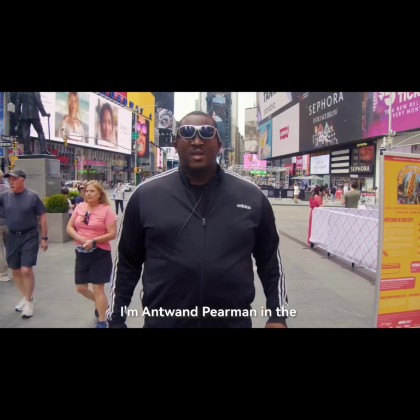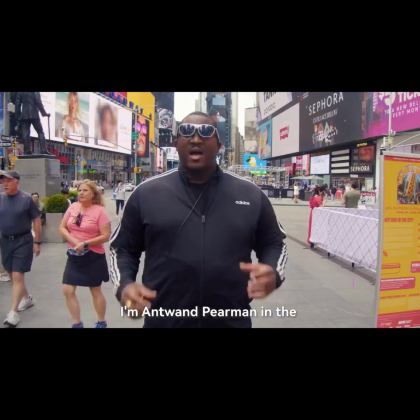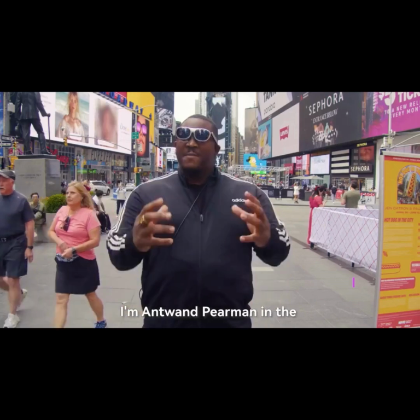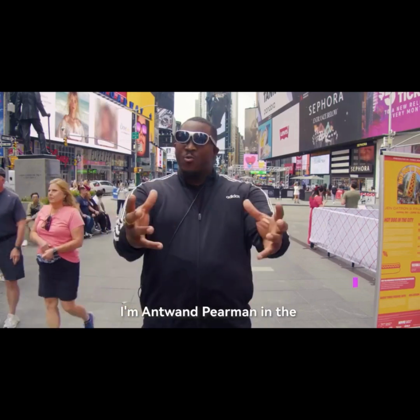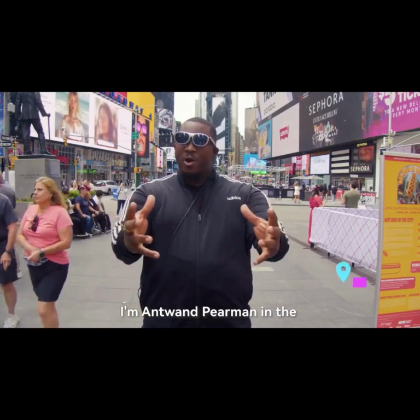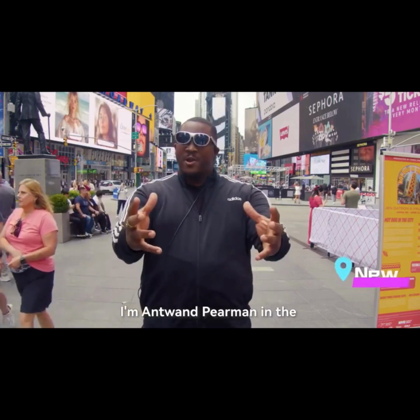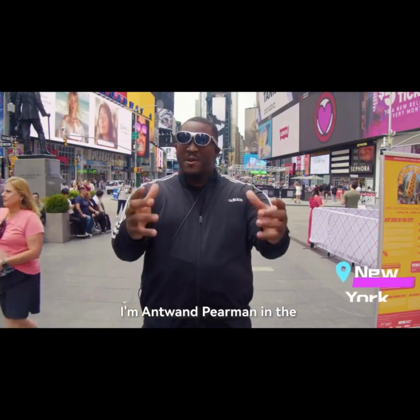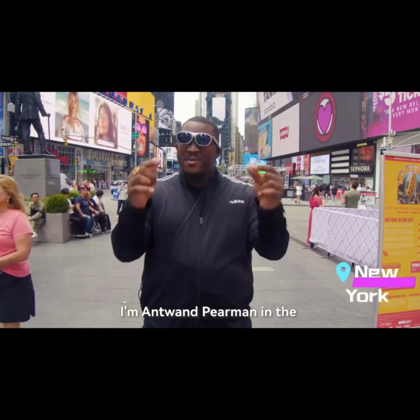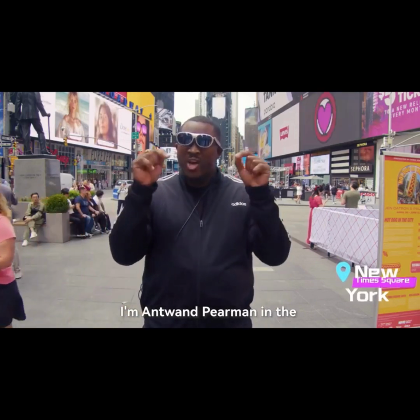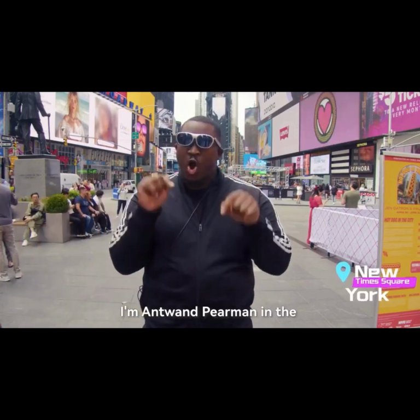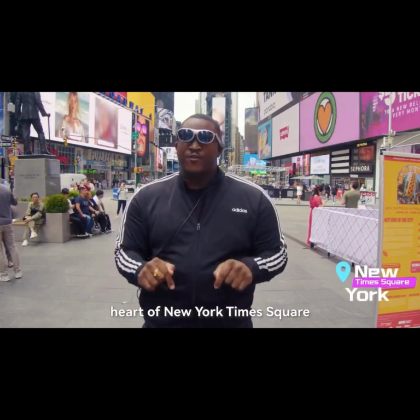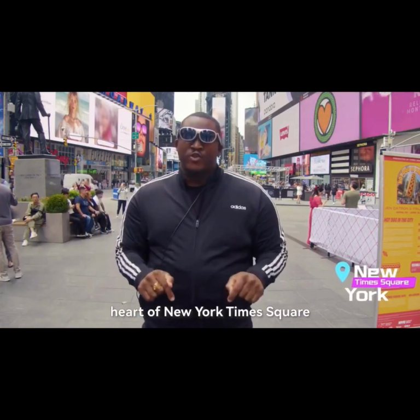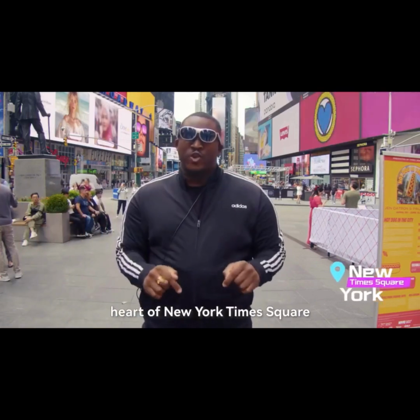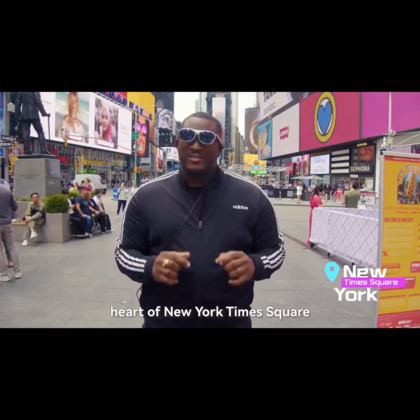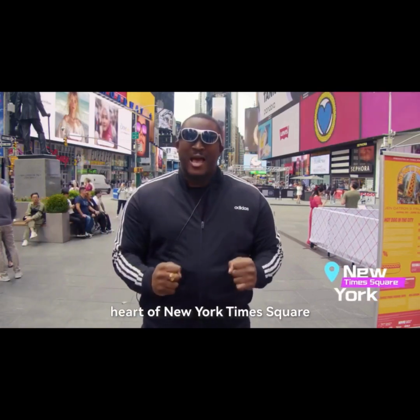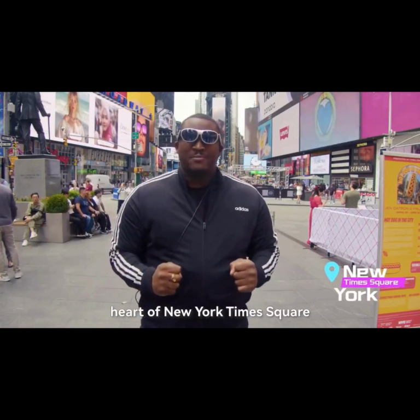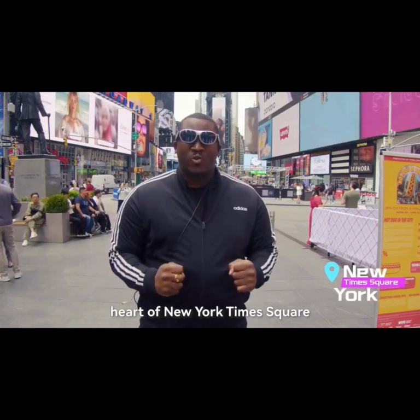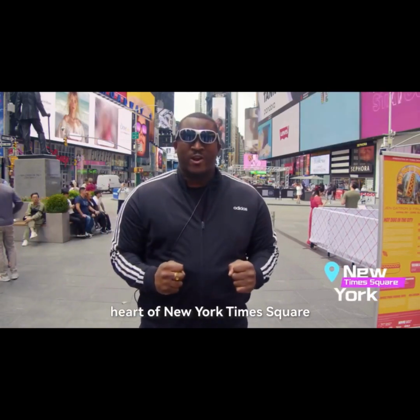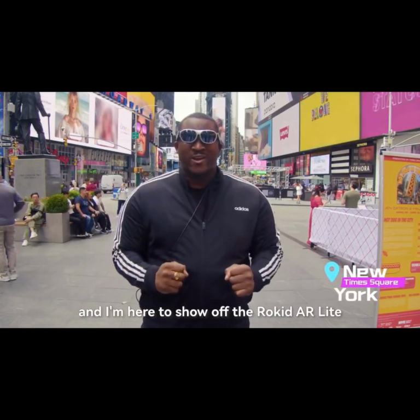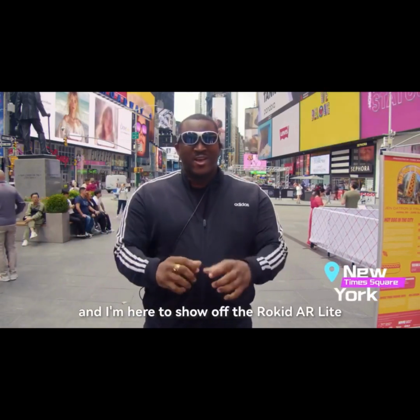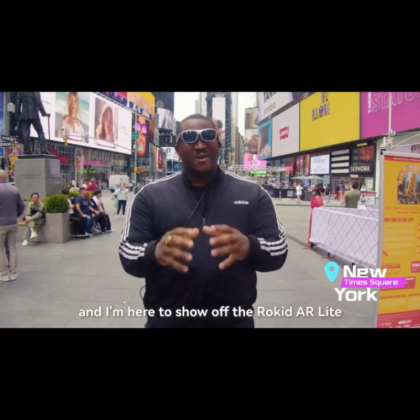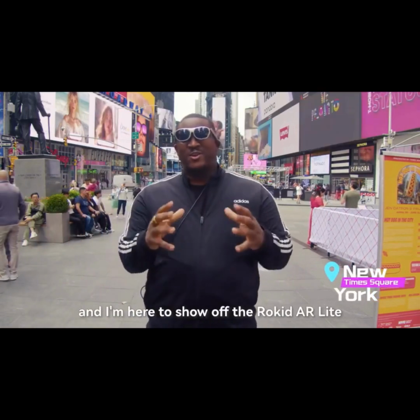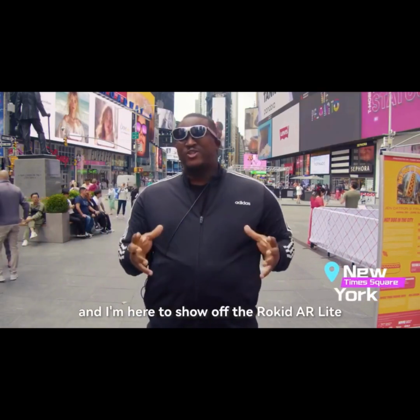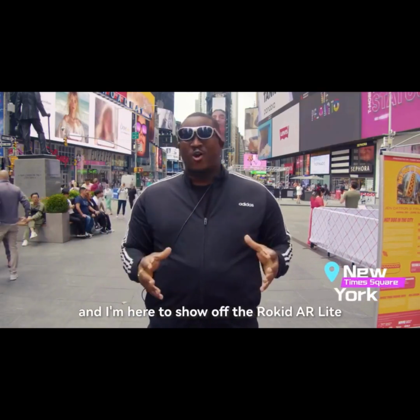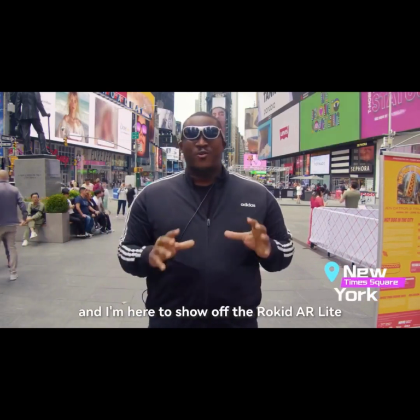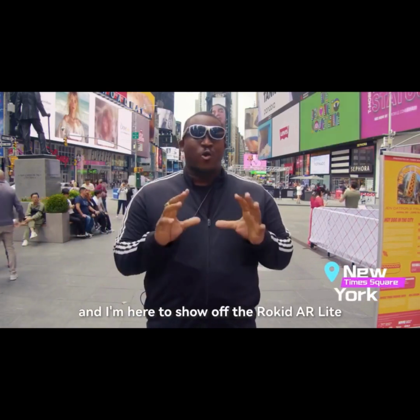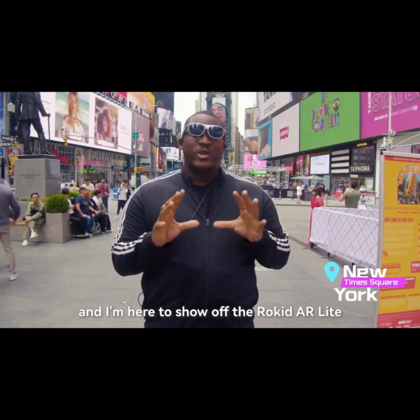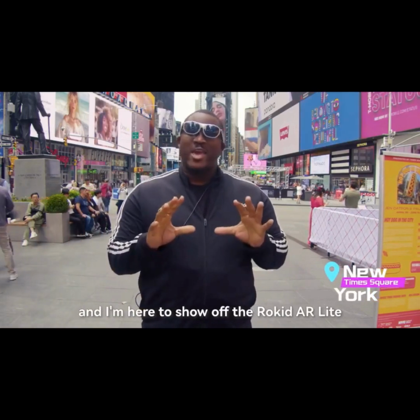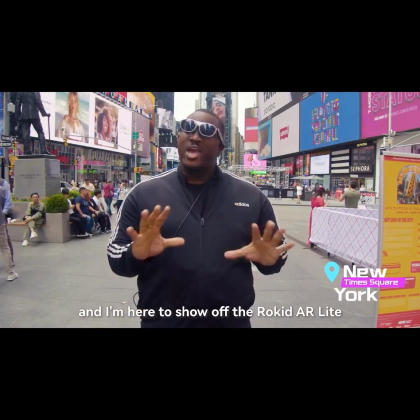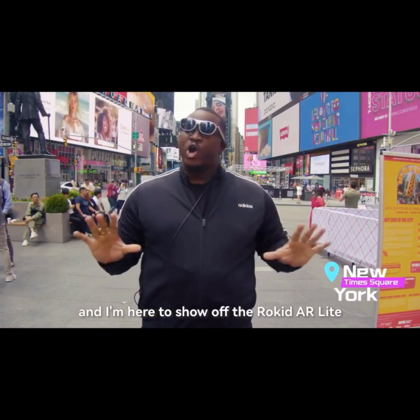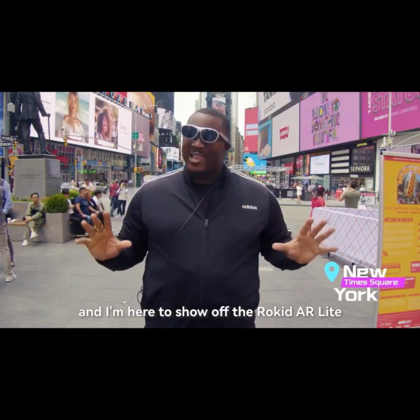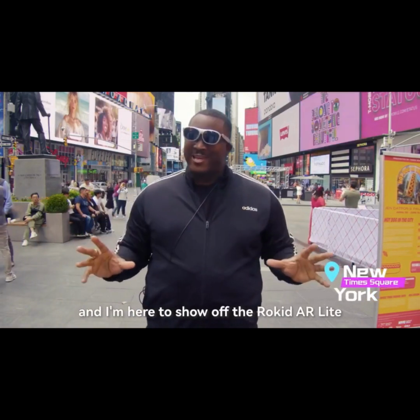I'm Antoine Pam and I'm in the heart of New York Times Square, and I'm here to show off the Rokid AR Lite.